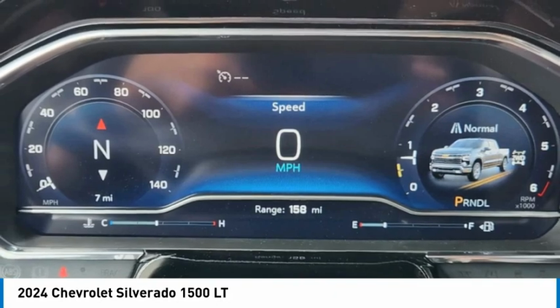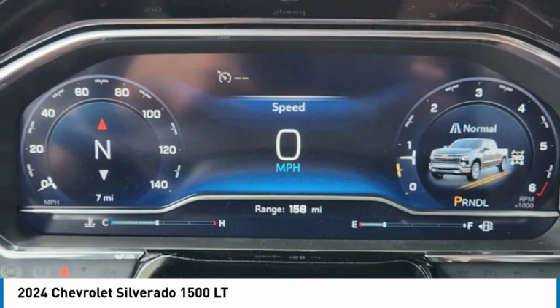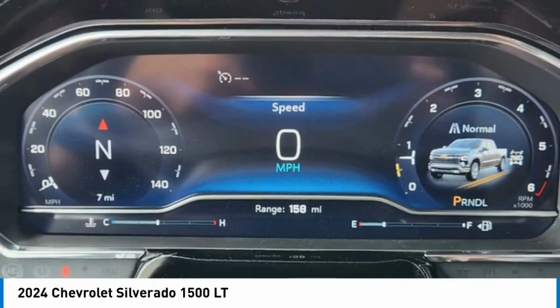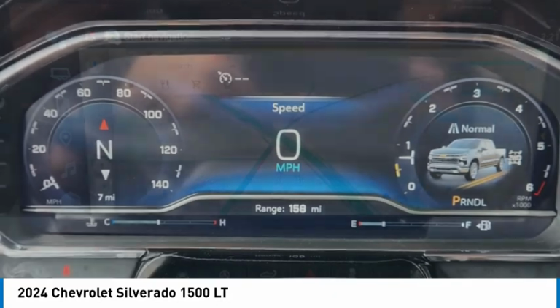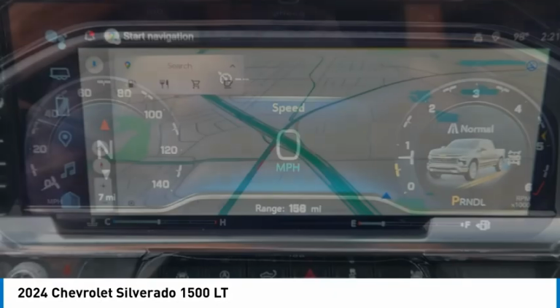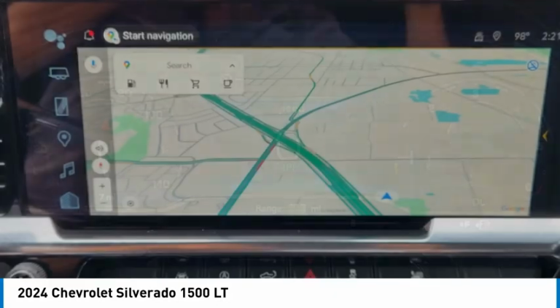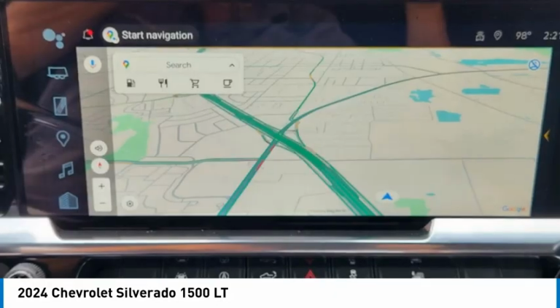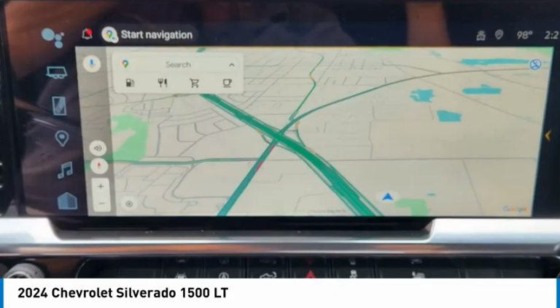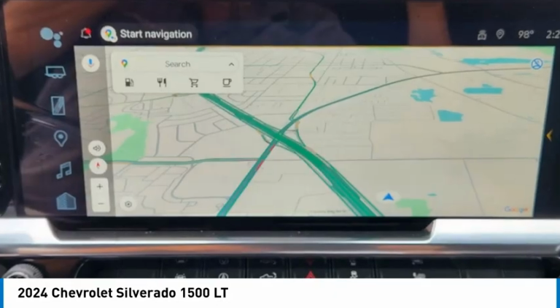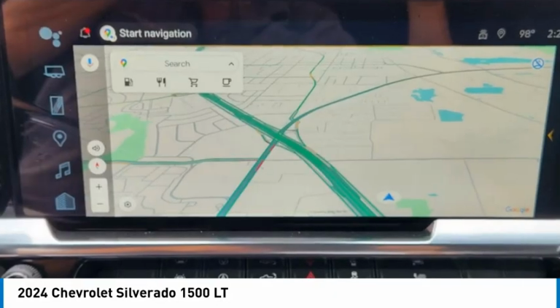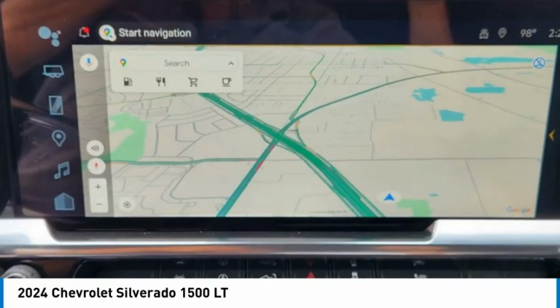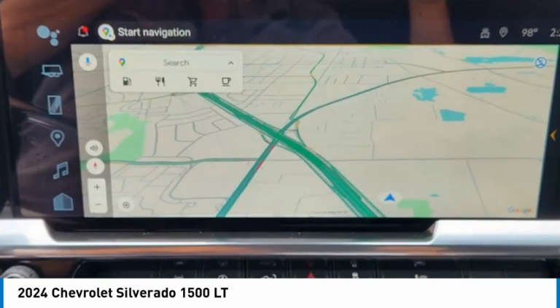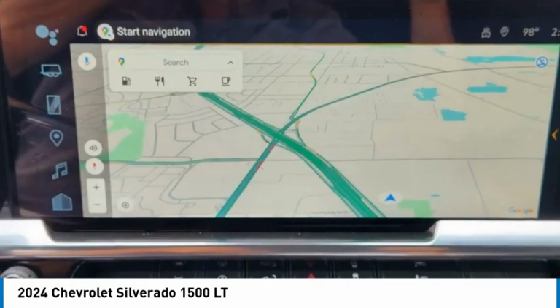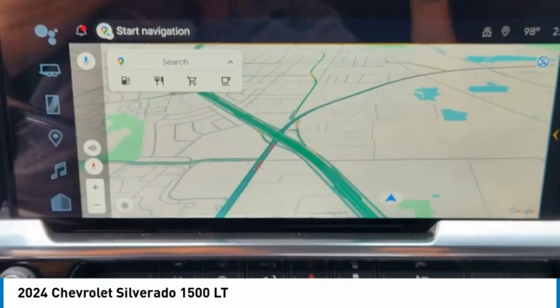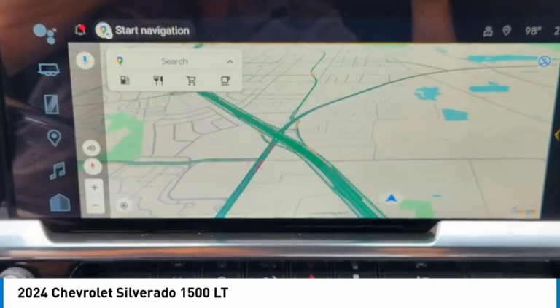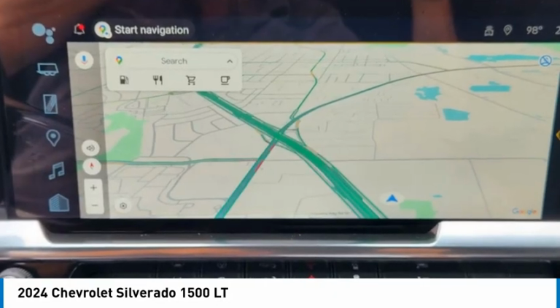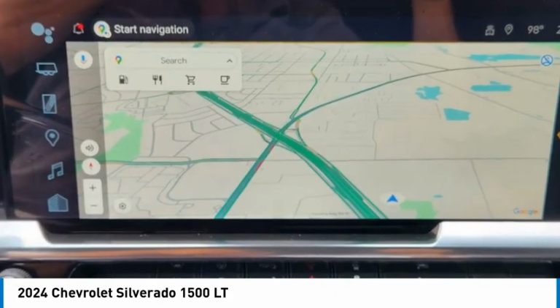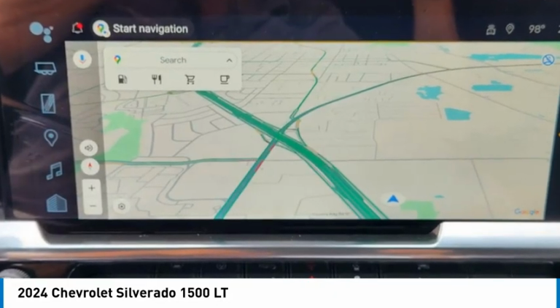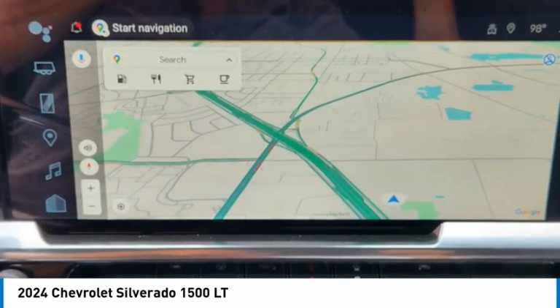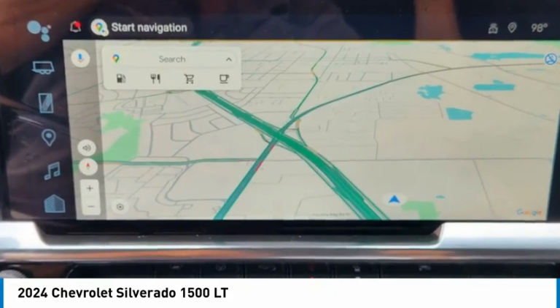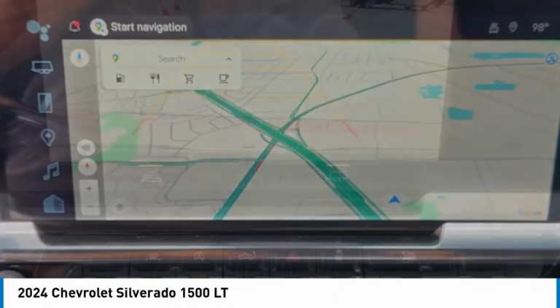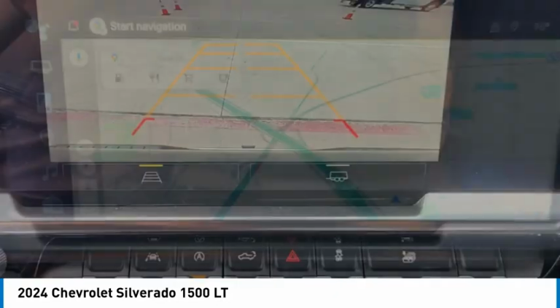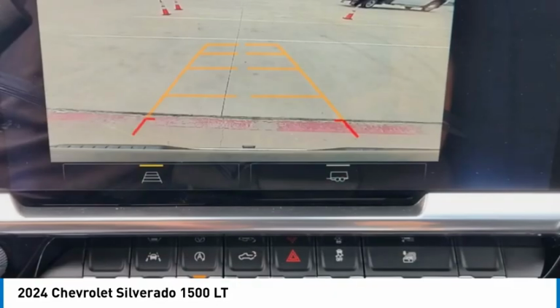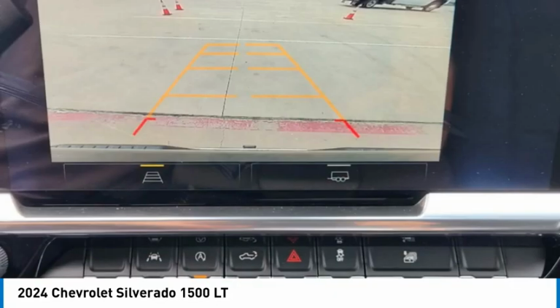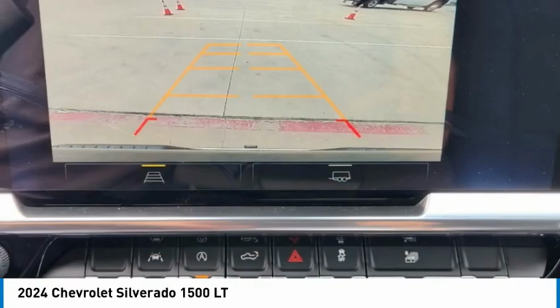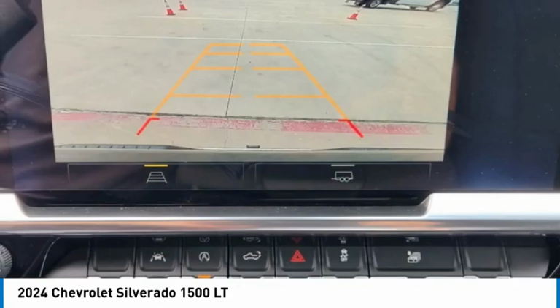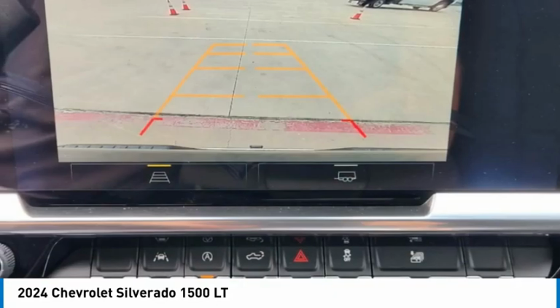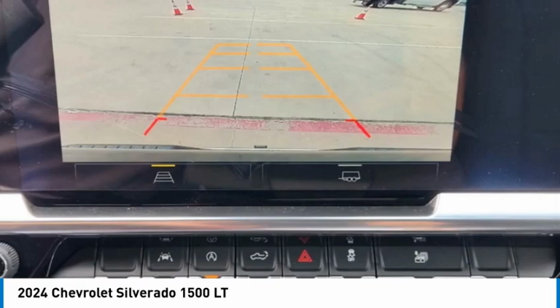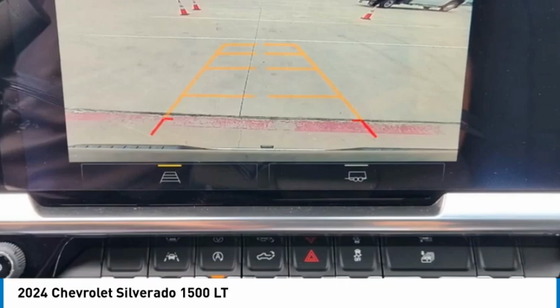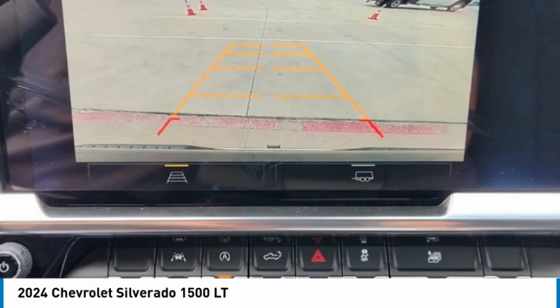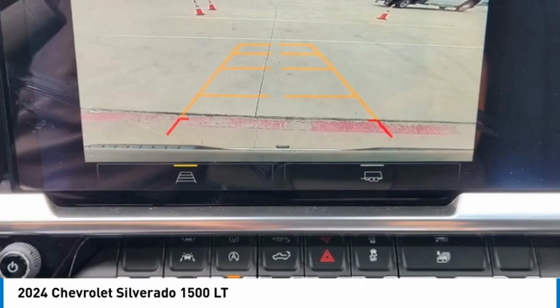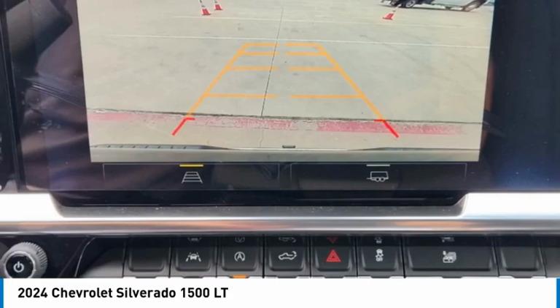LED headlights. A vehicle like this doesn't come along every day. Come in and get it before someone else does.